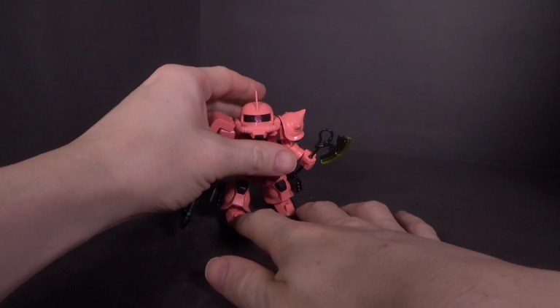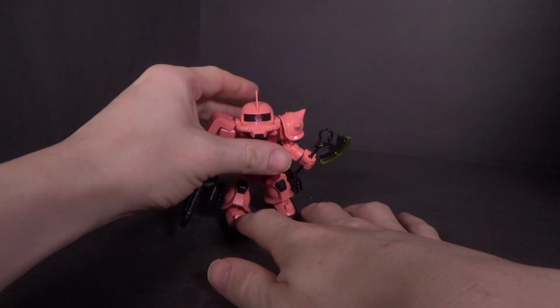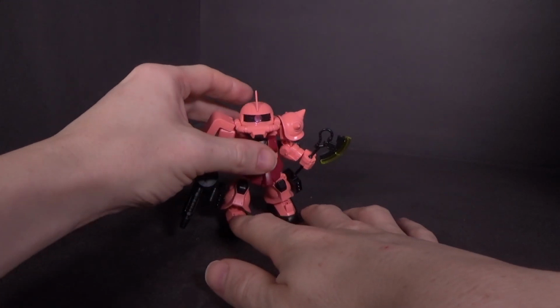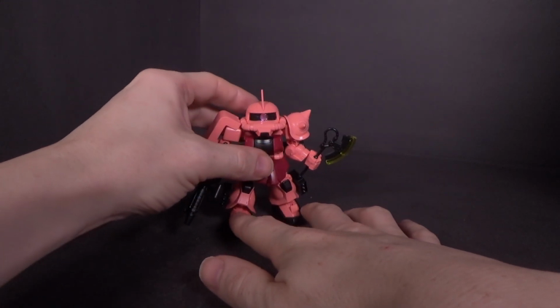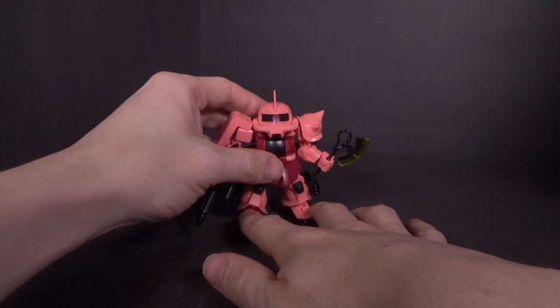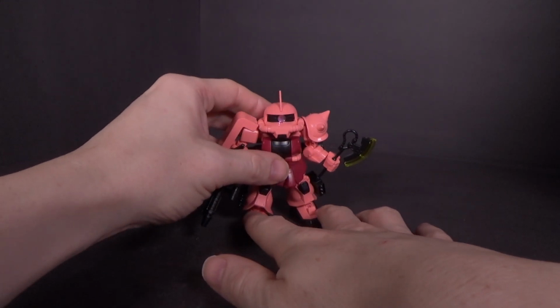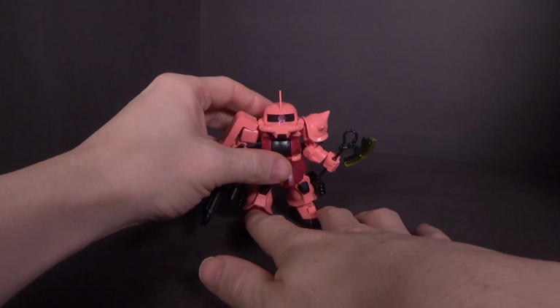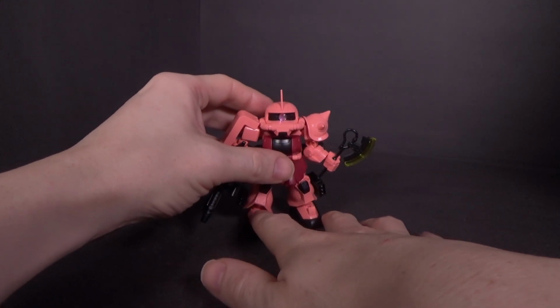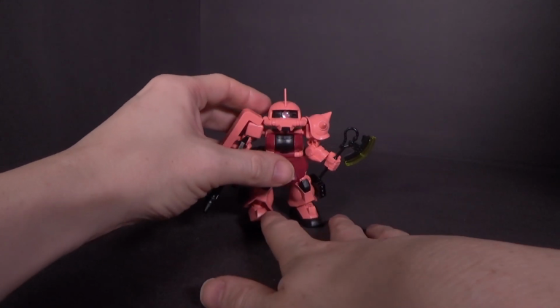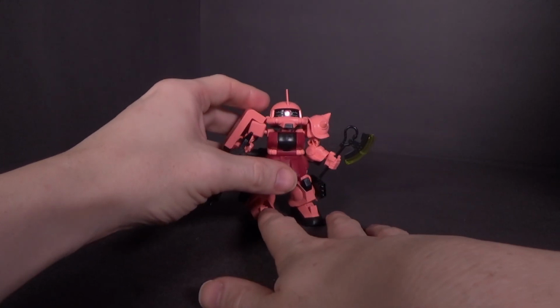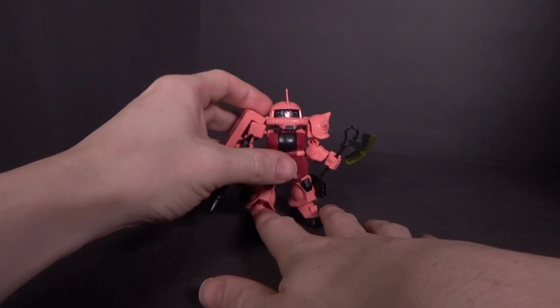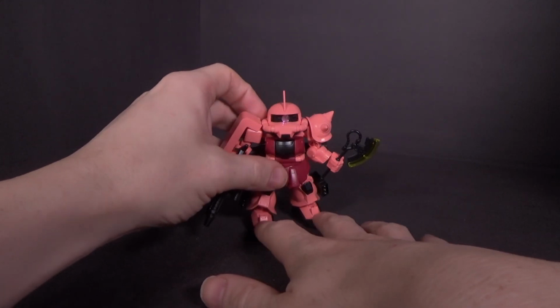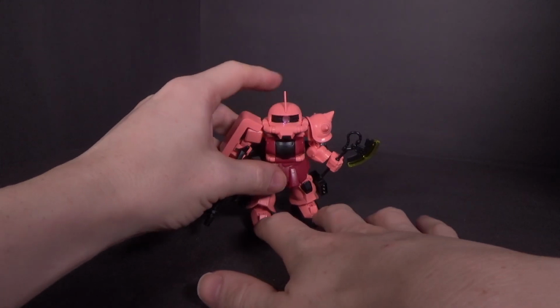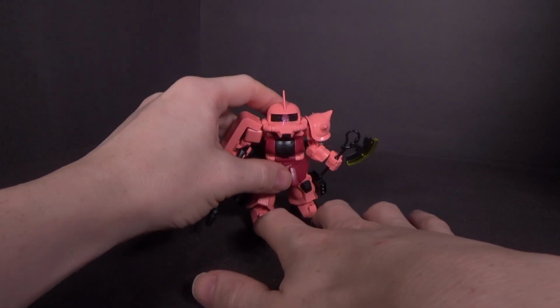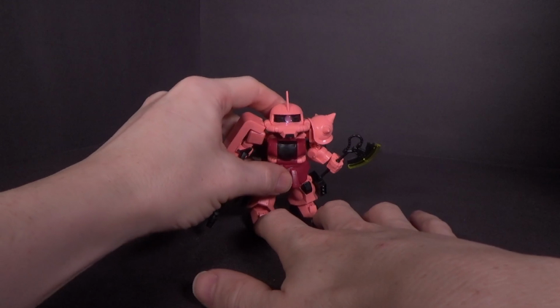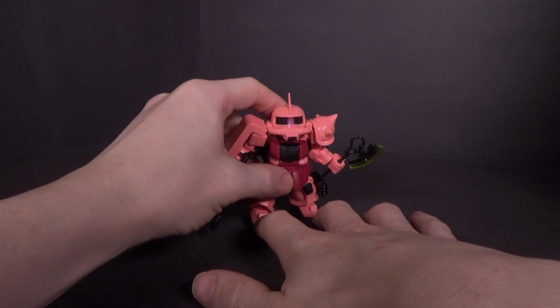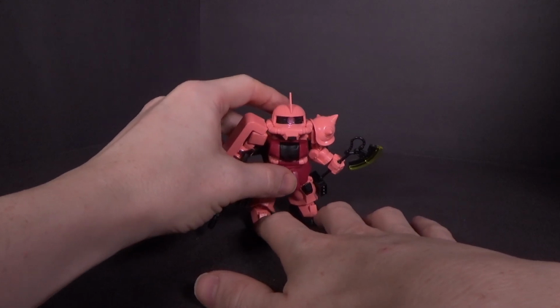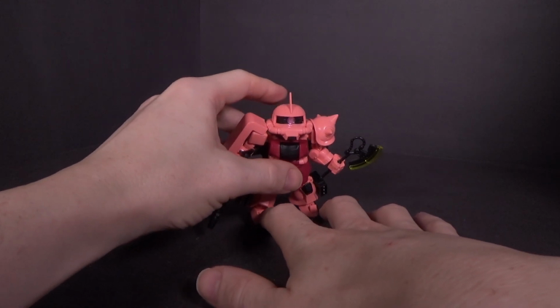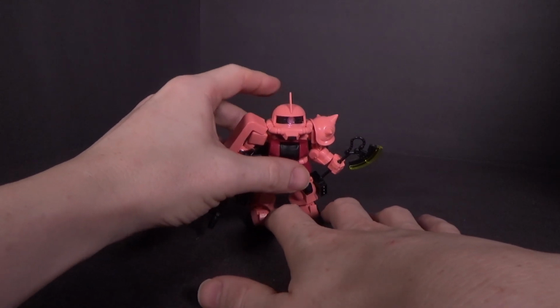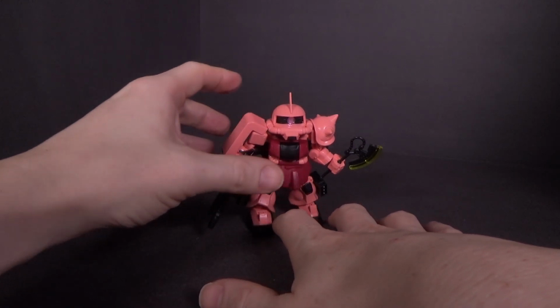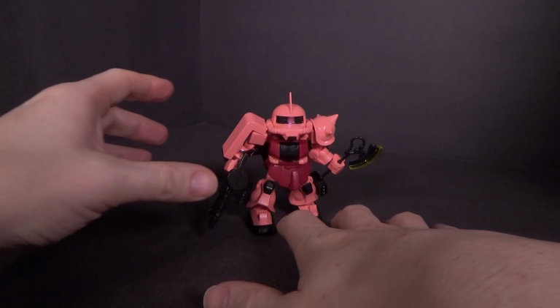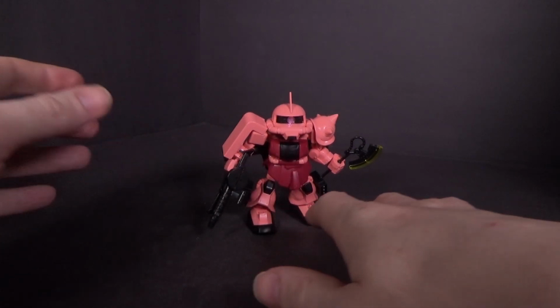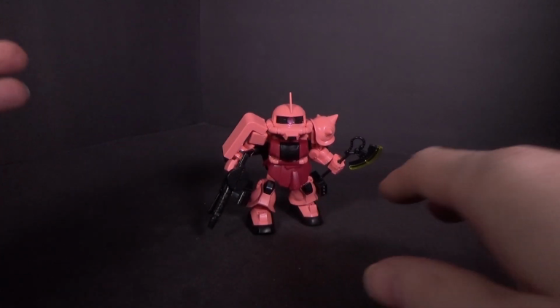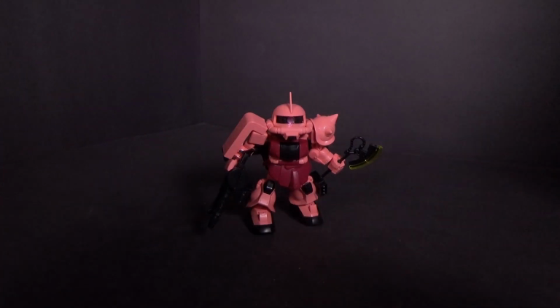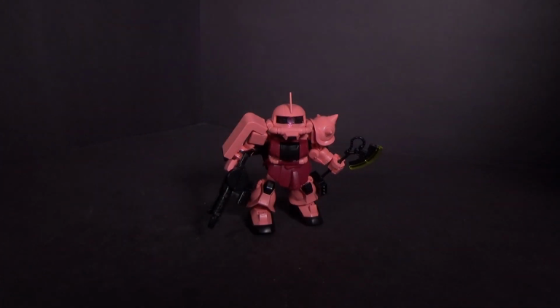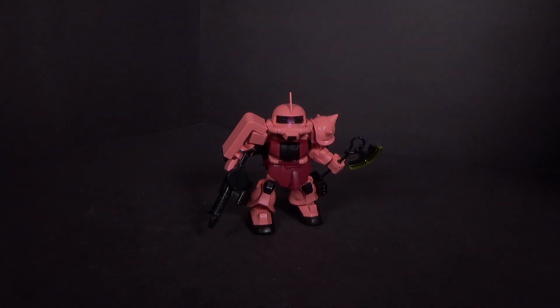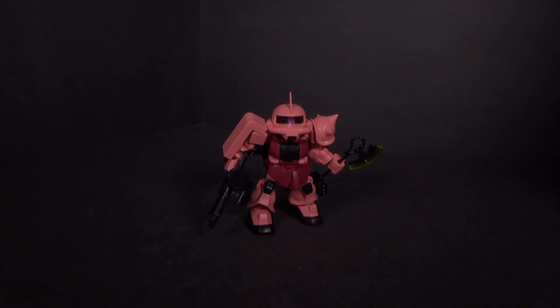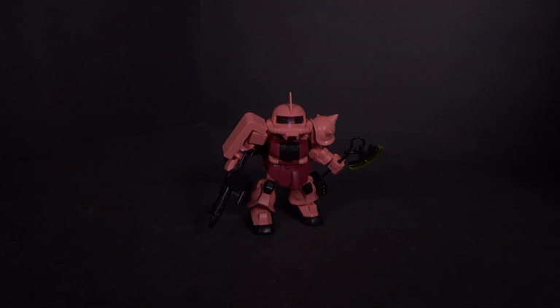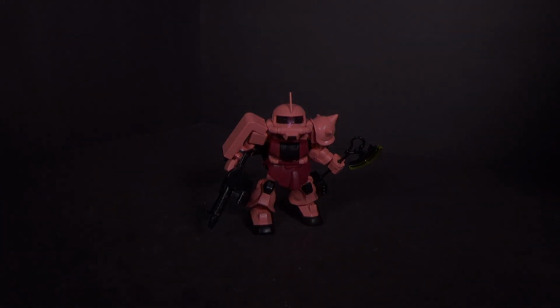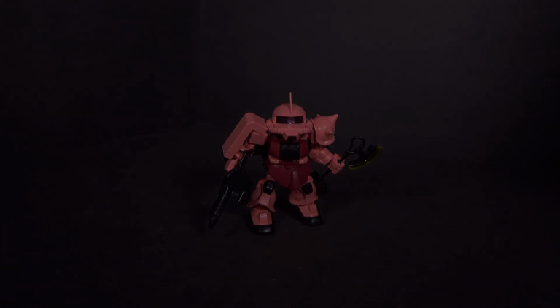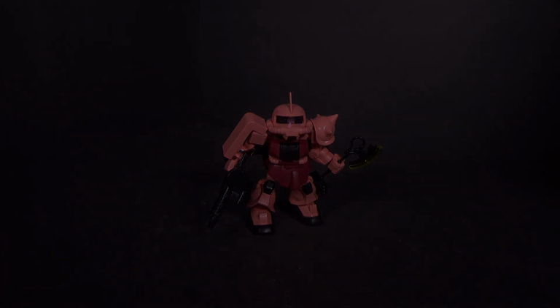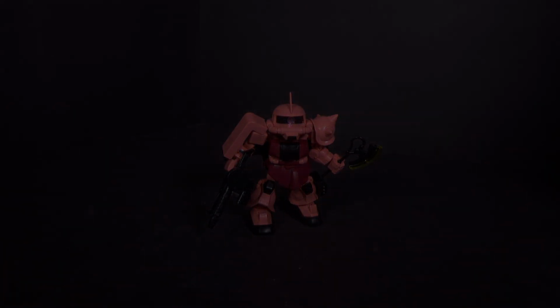So if you want to pick it up, click the link below to go to Canadian Gundam. And I'll see you in the next review.